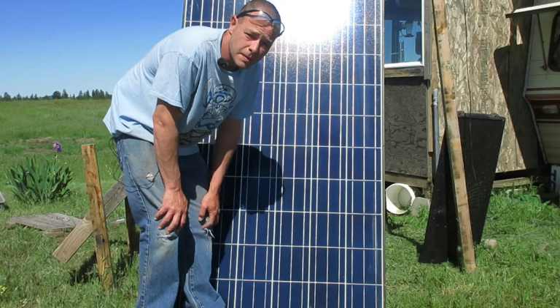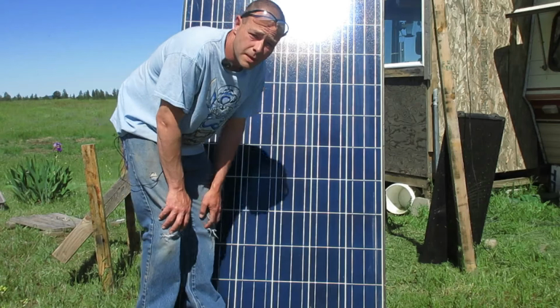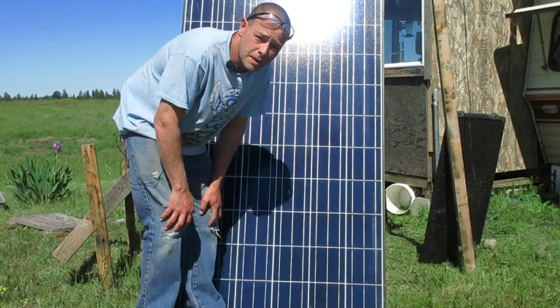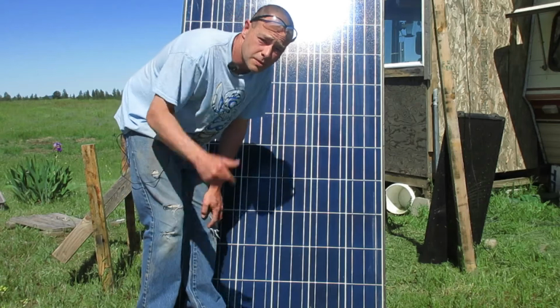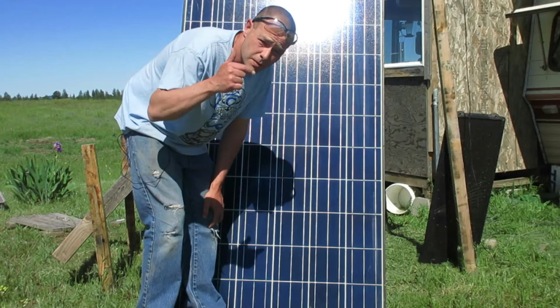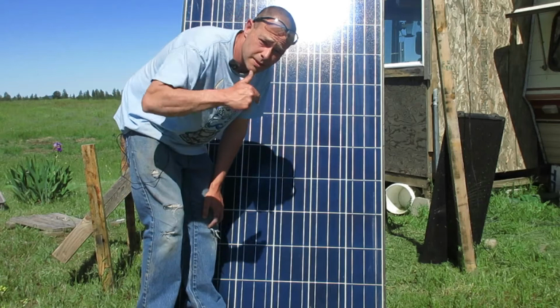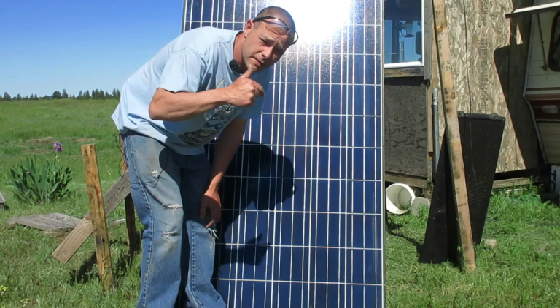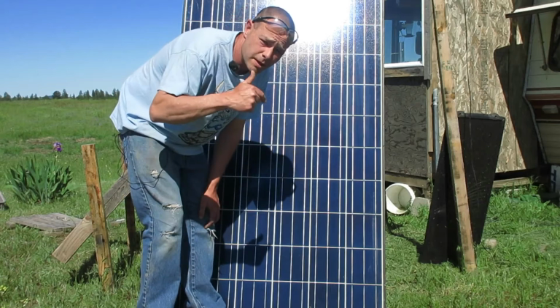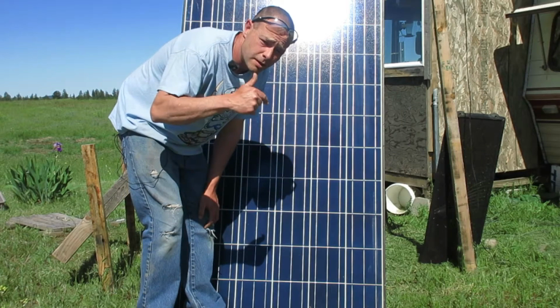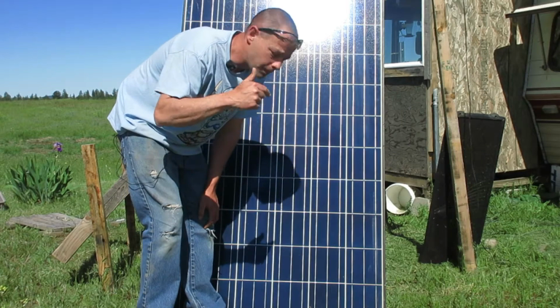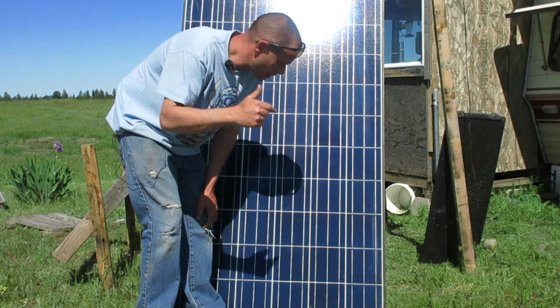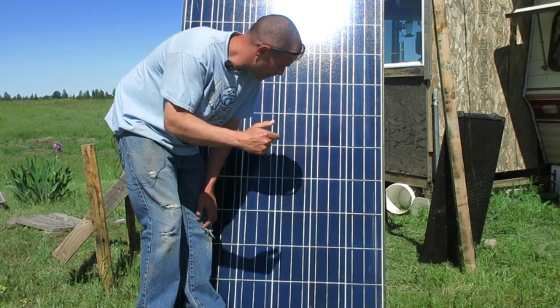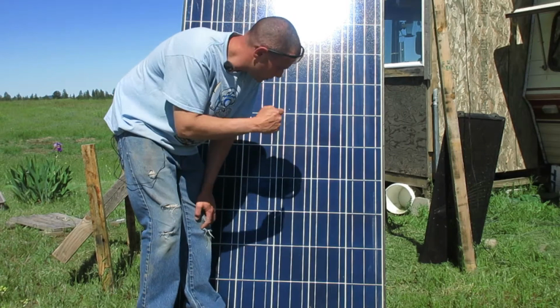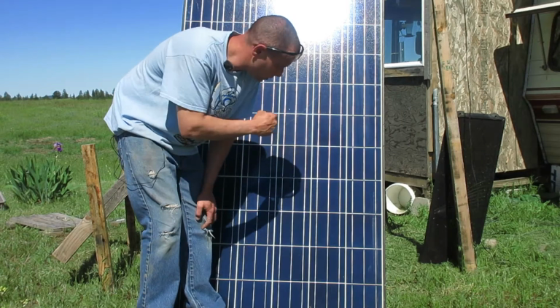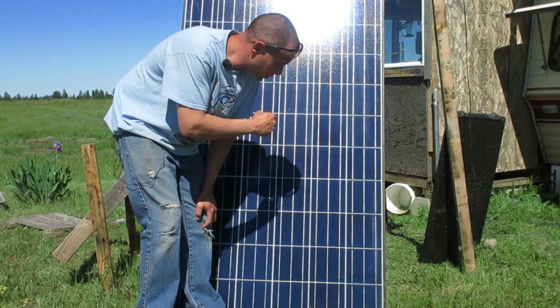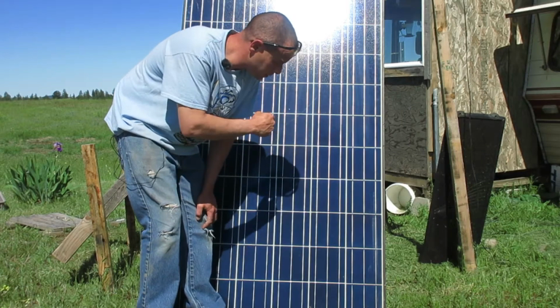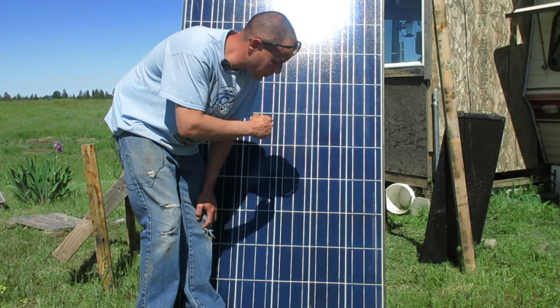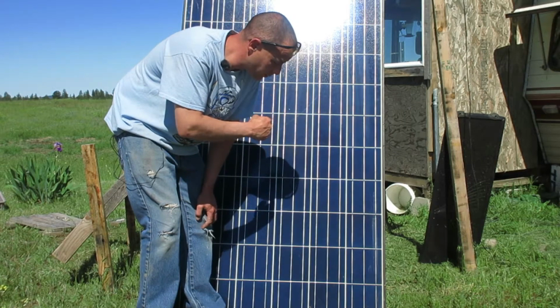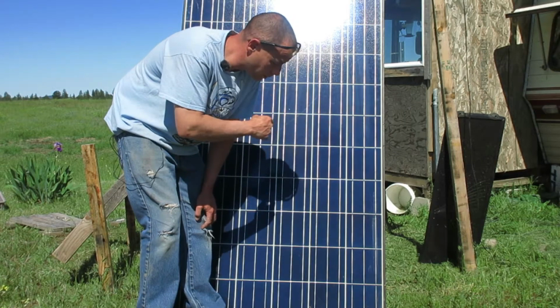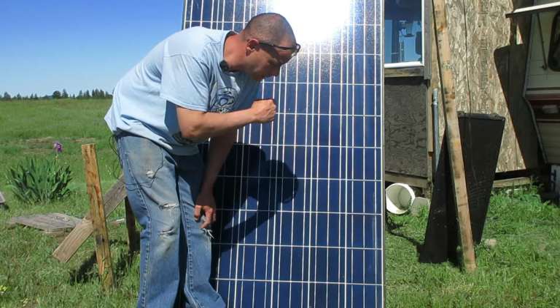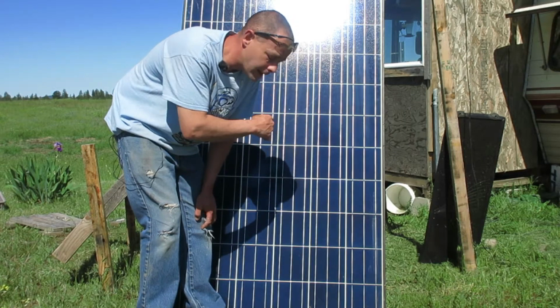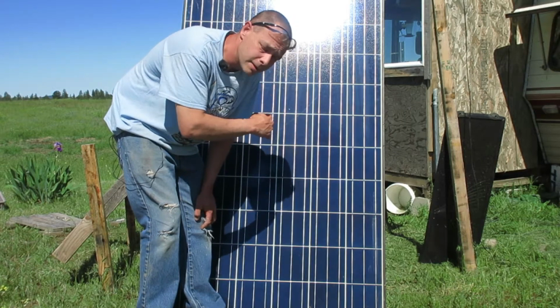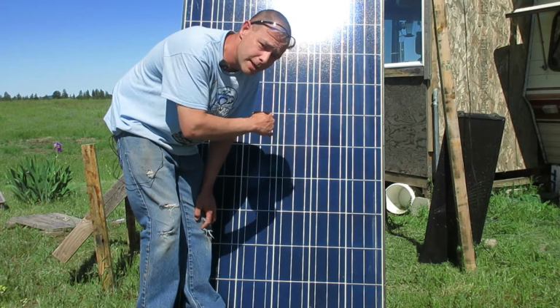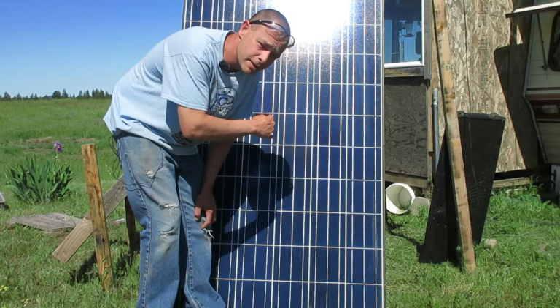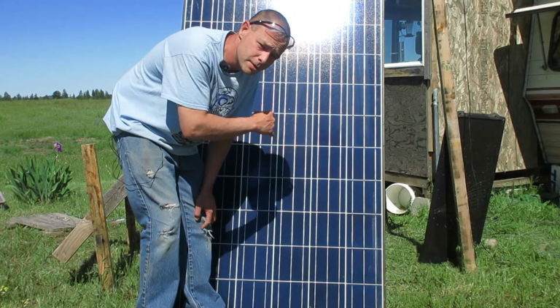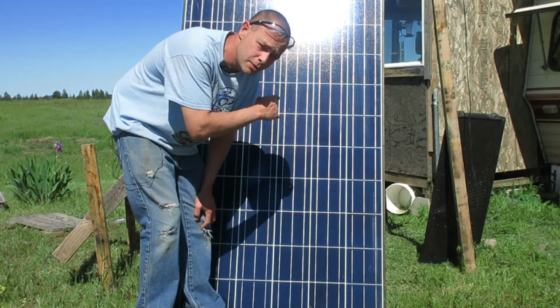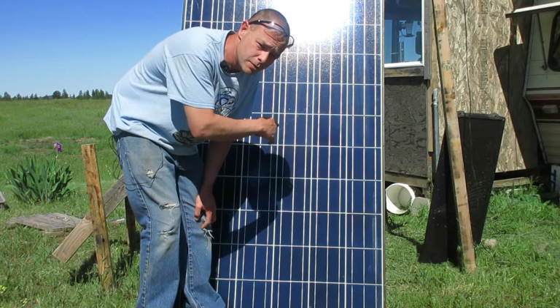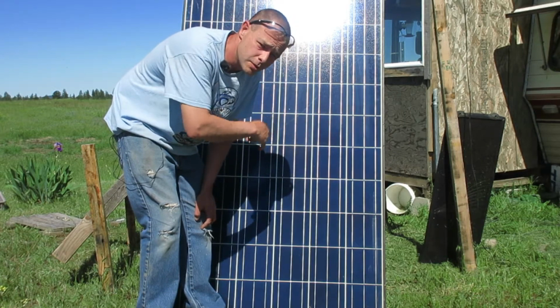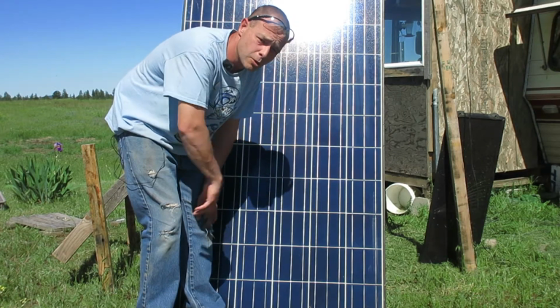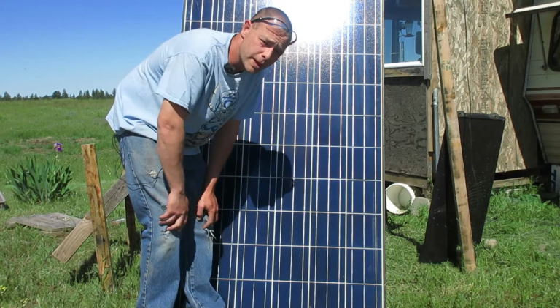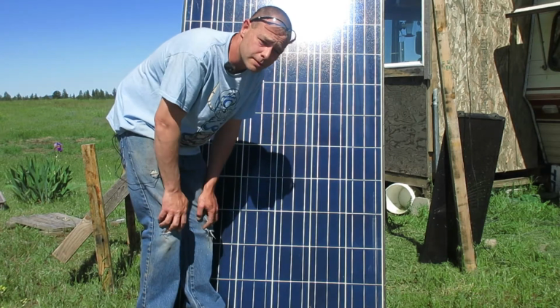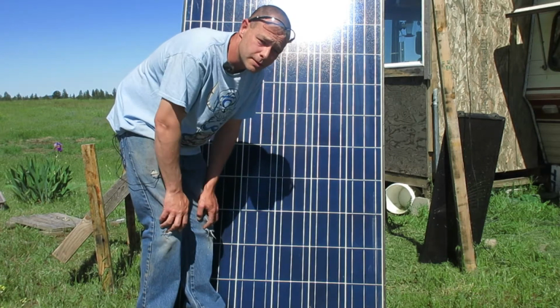In this video we're going to show you what to look for and how to test used solar panels.